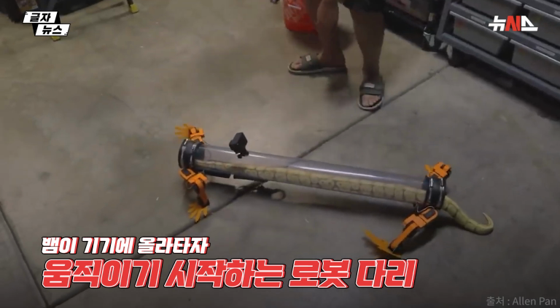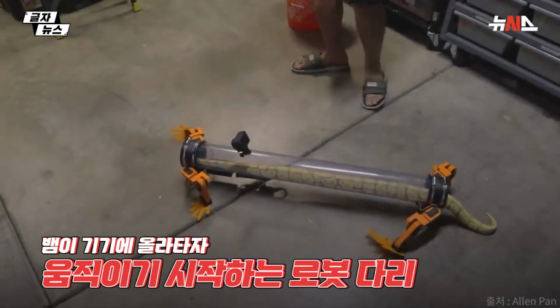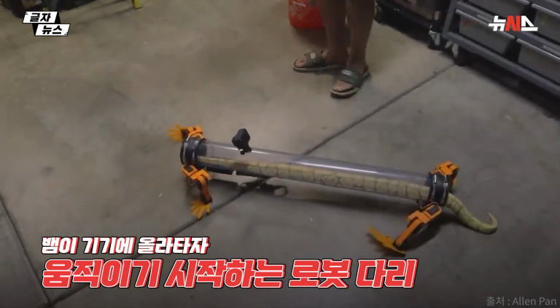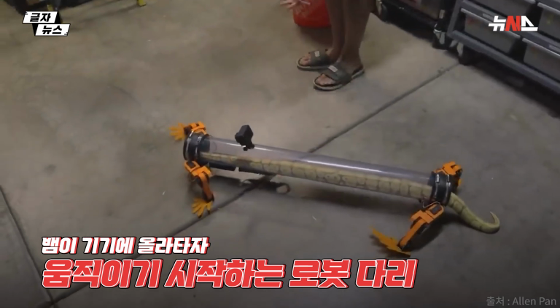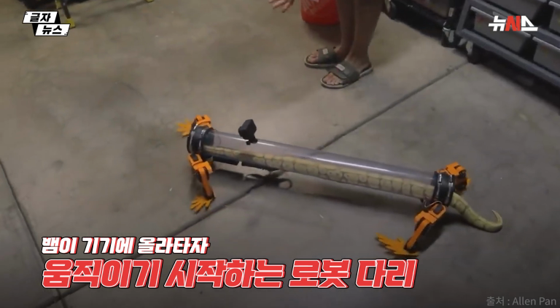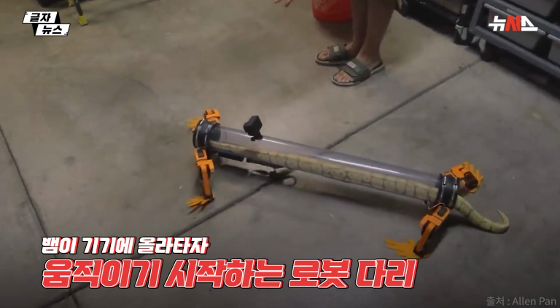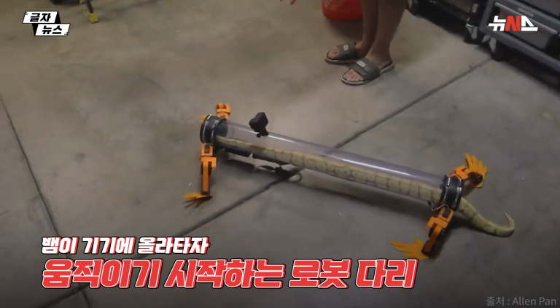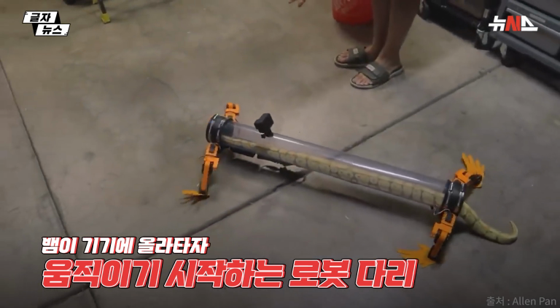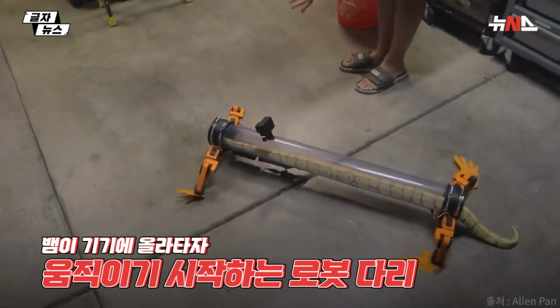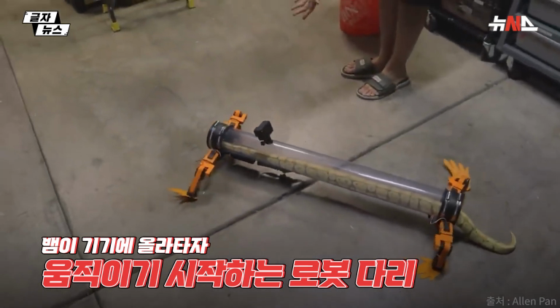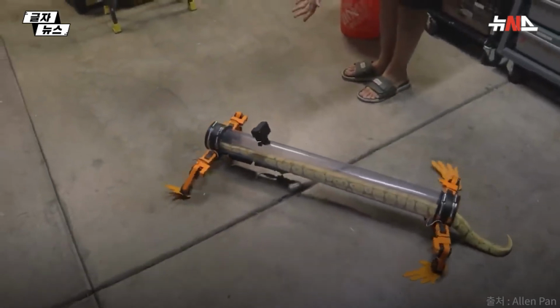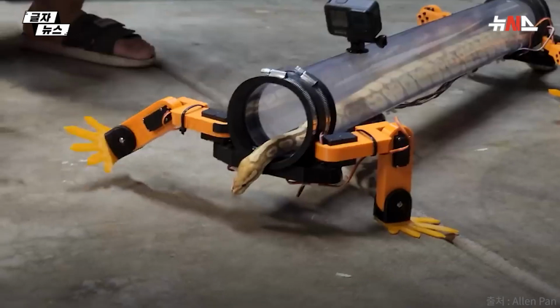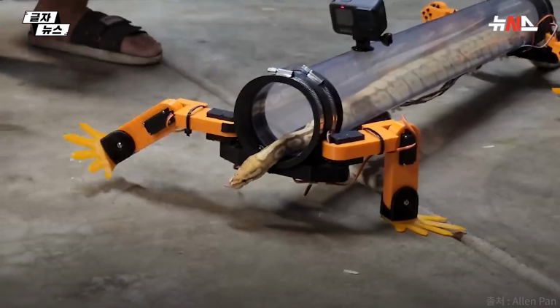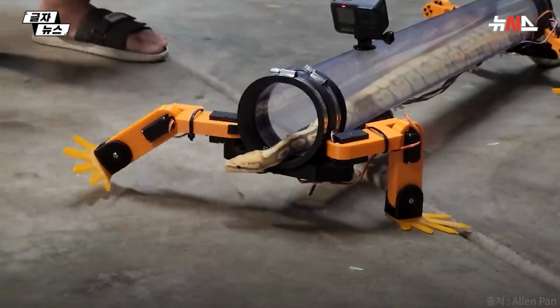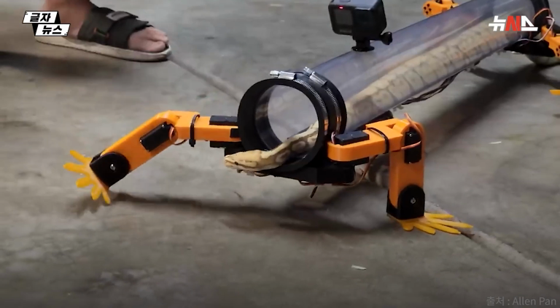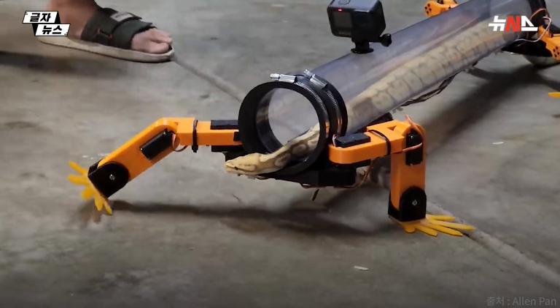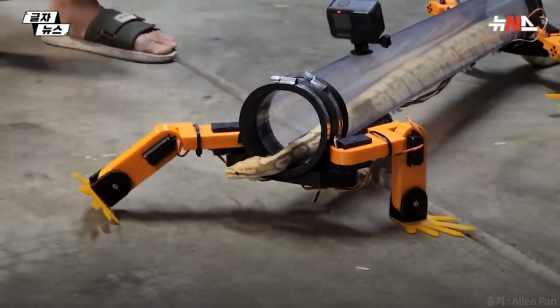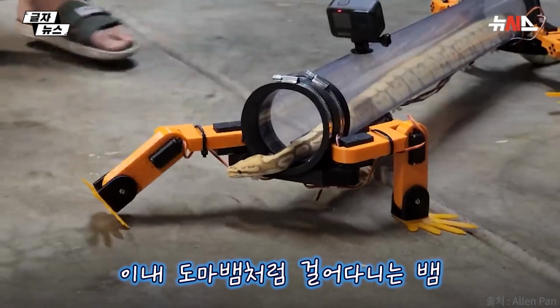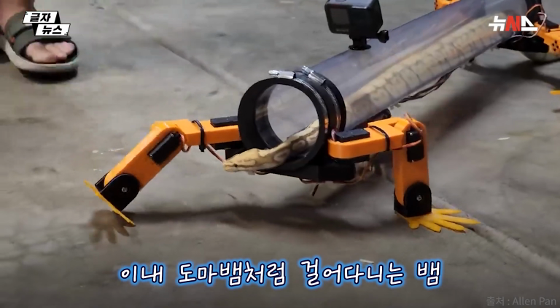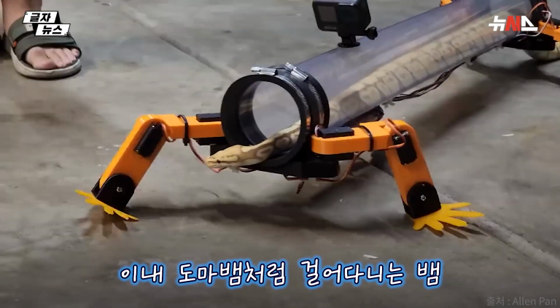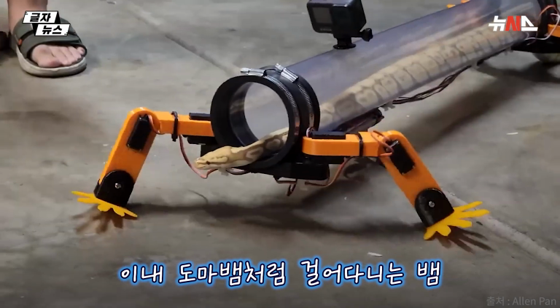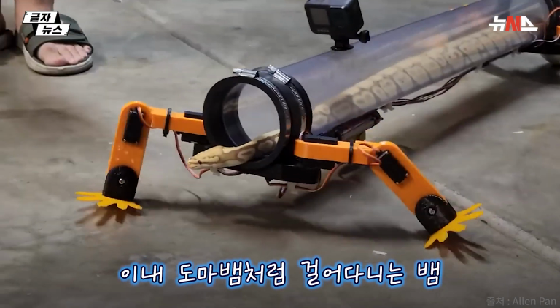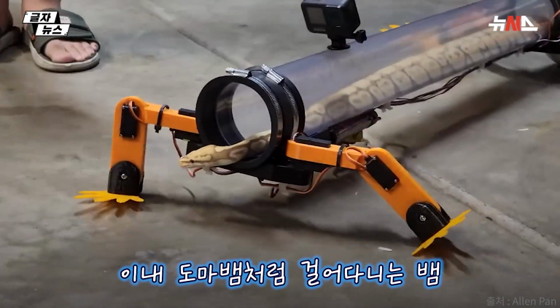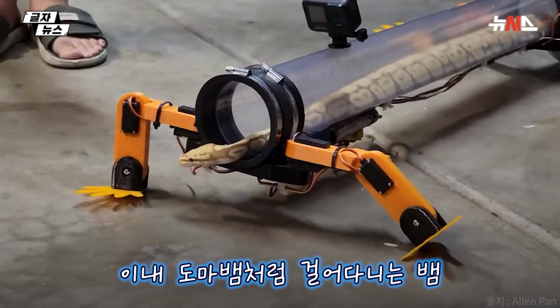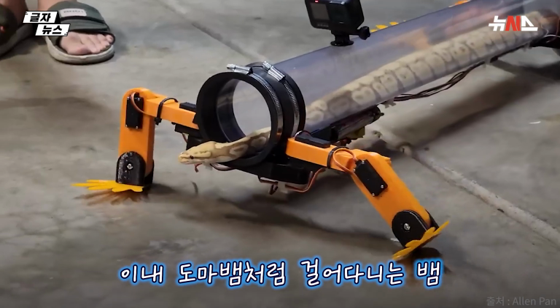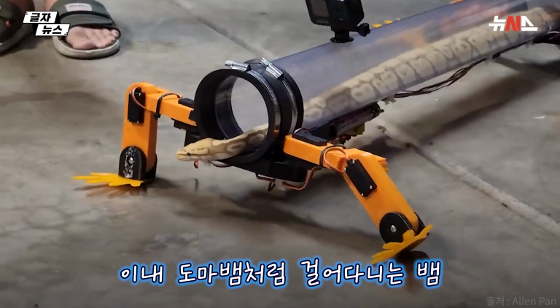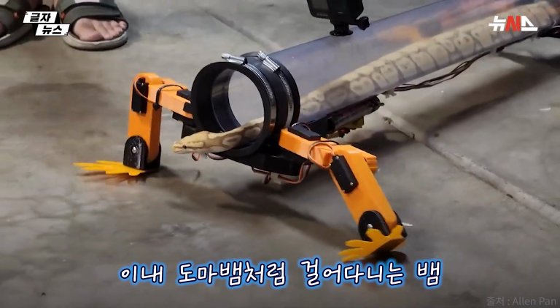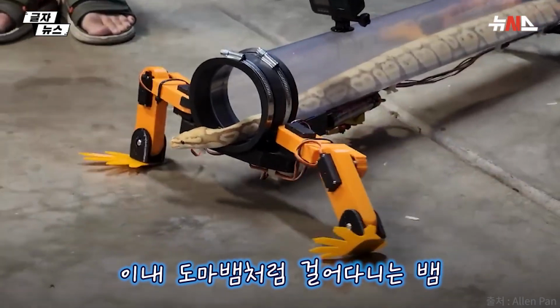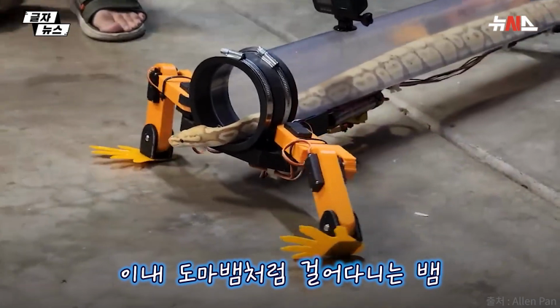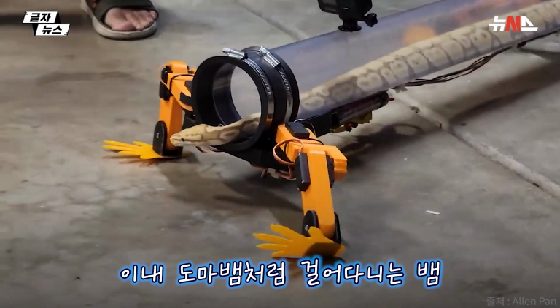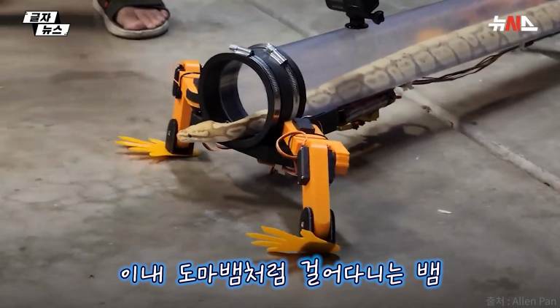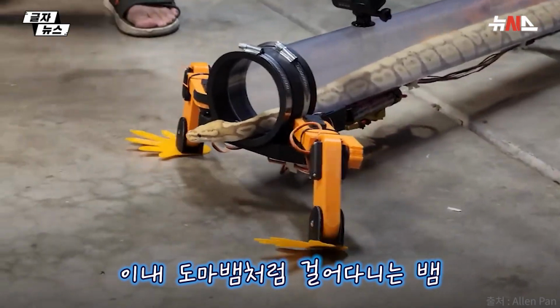Look at that — I cannot believe this is working! Oh my god!